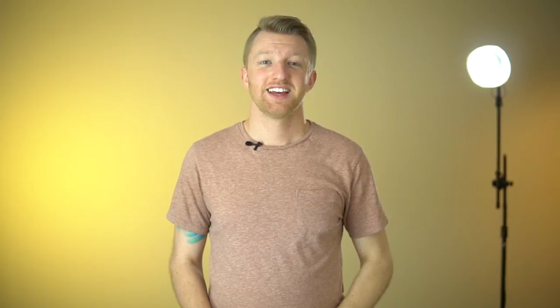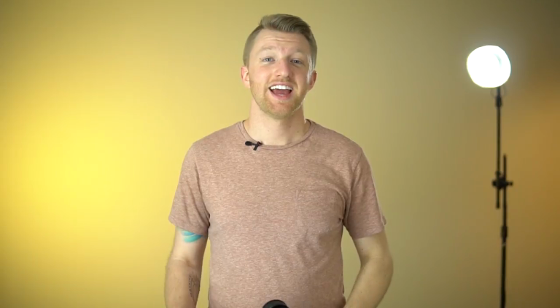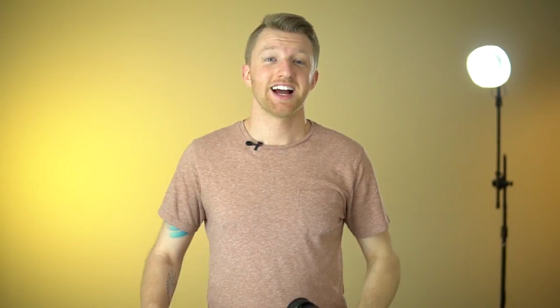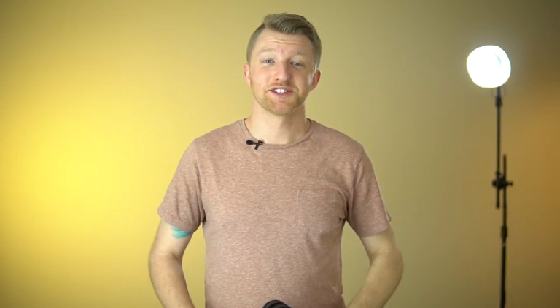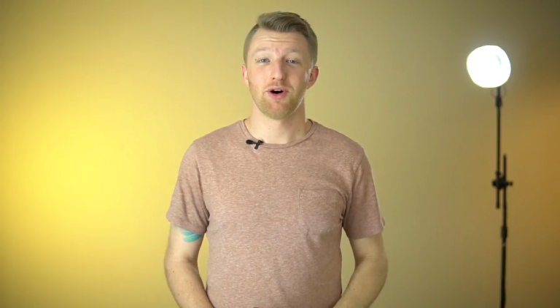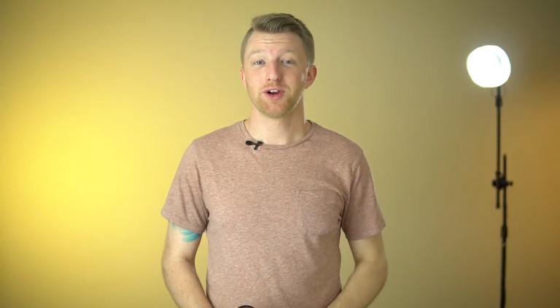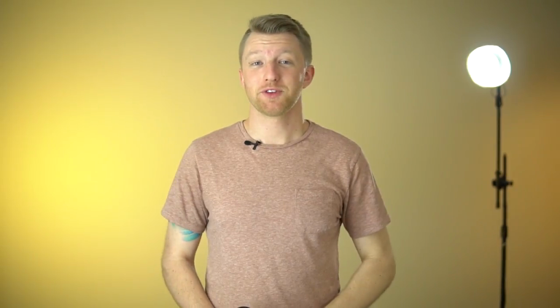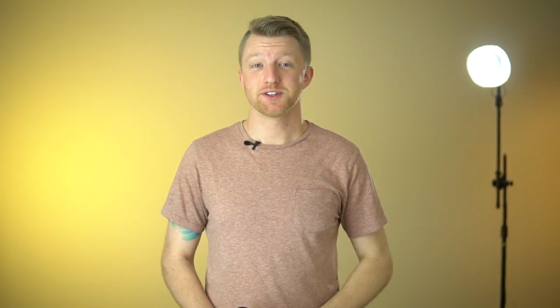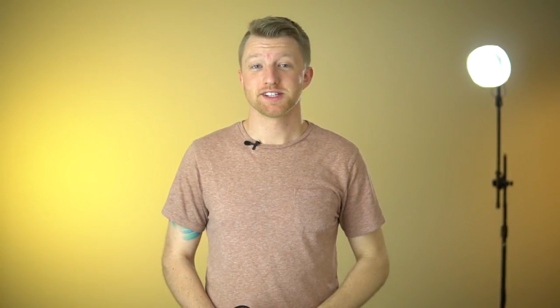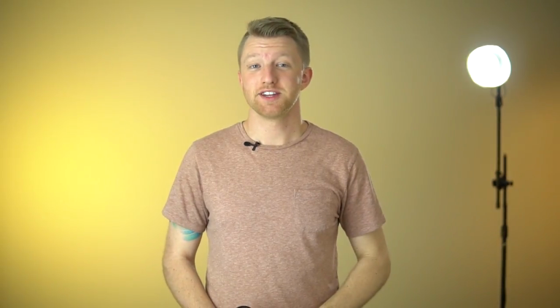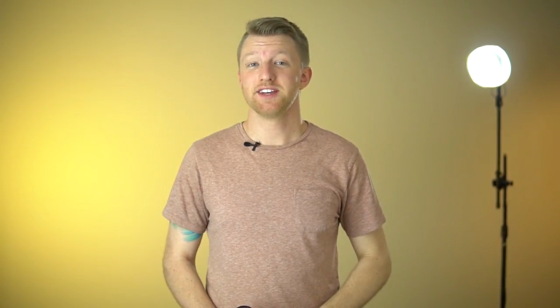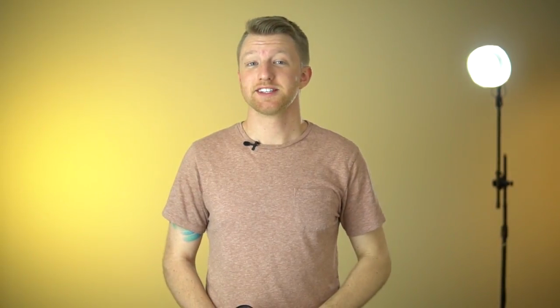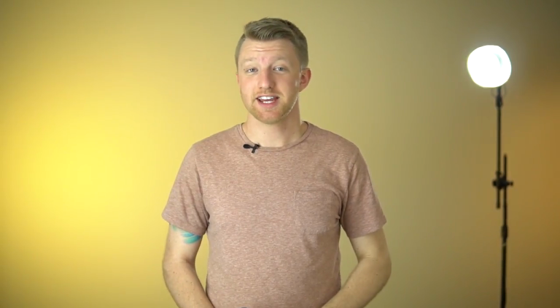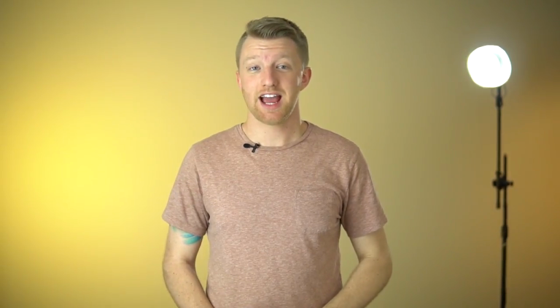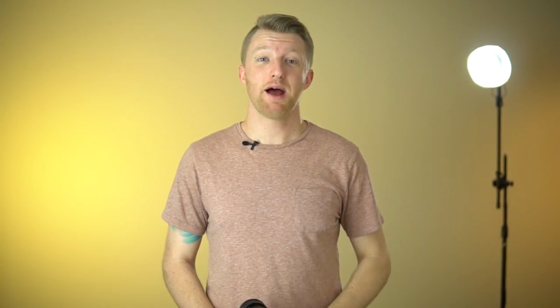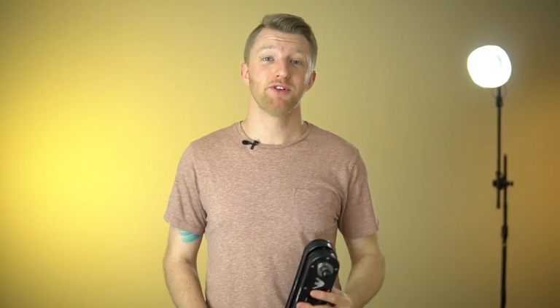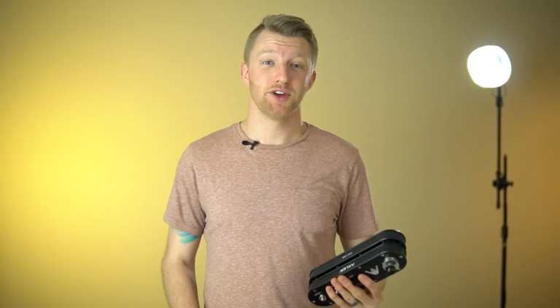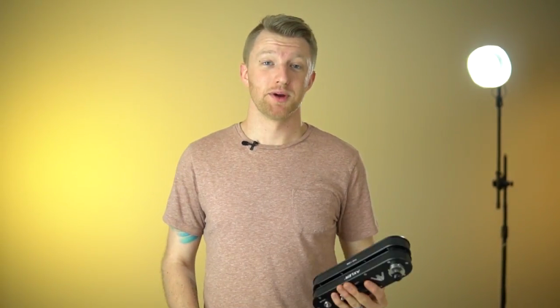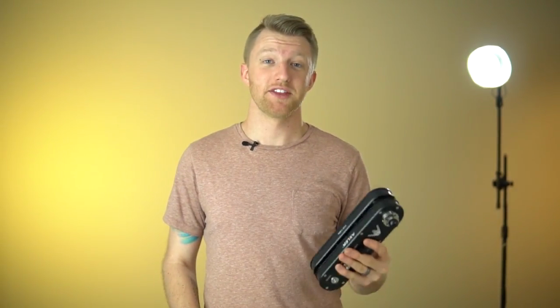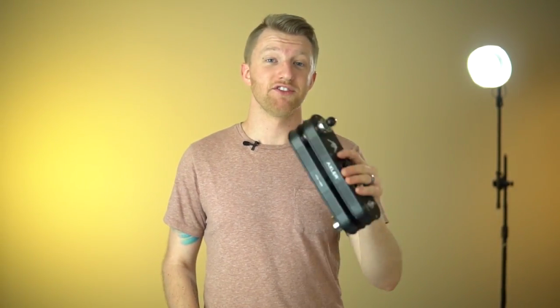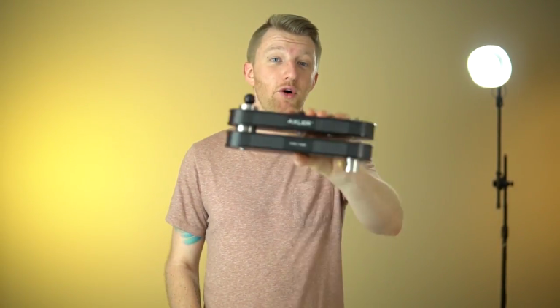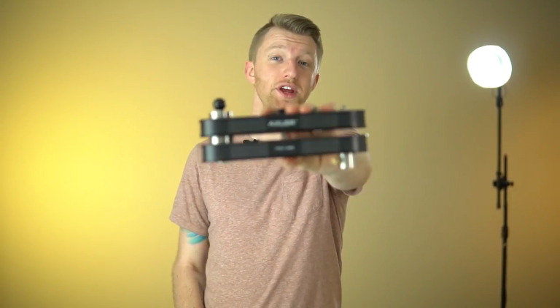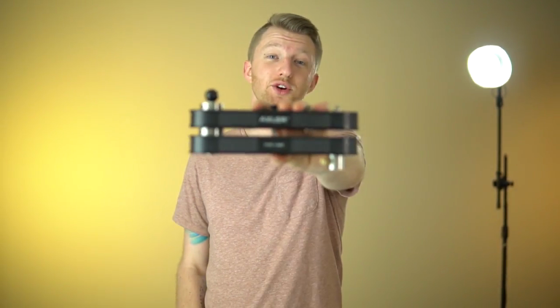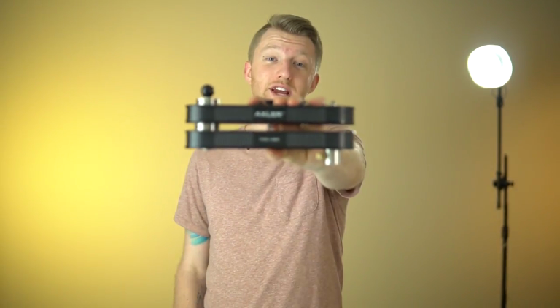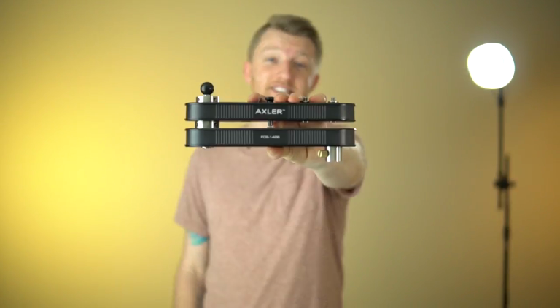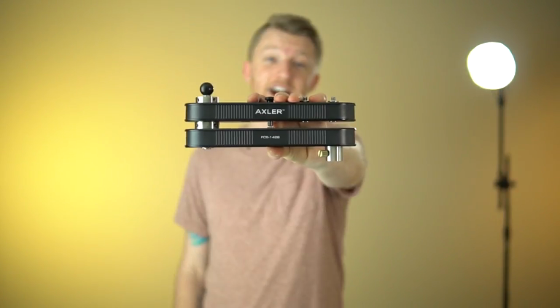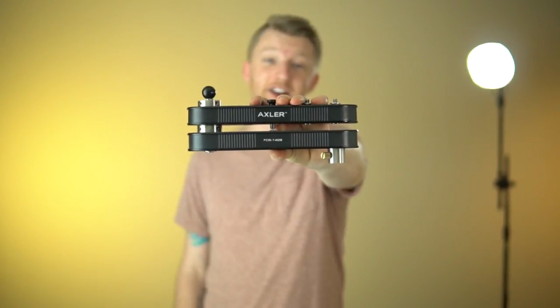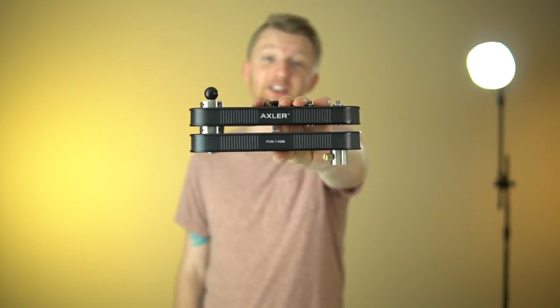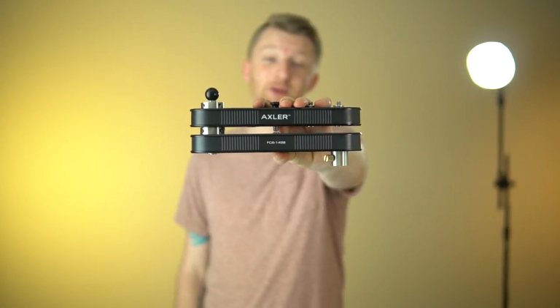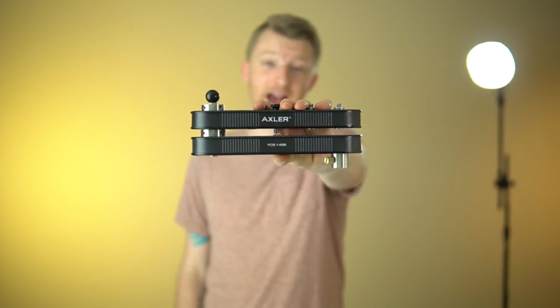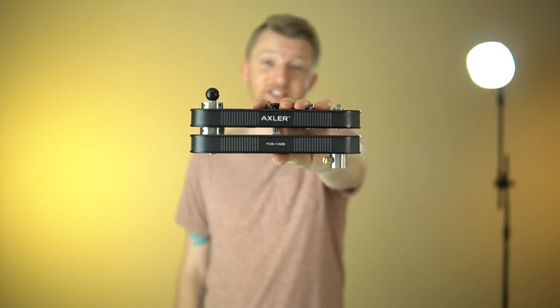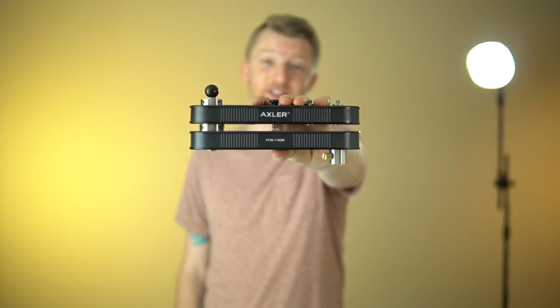Hey guys, Paul here with Gear Test TV, and today I'm reviewing the Folding Crane Slider from Axler.